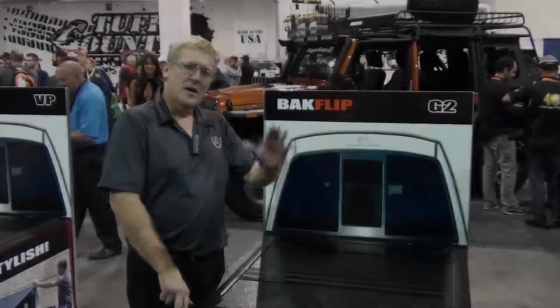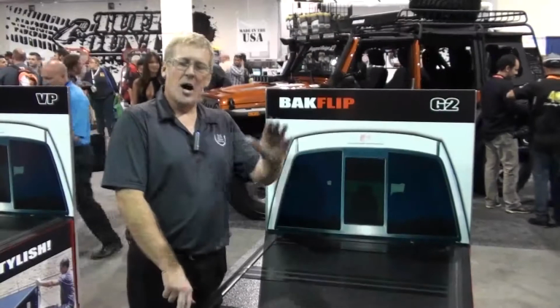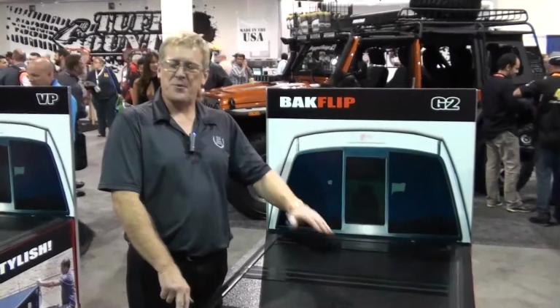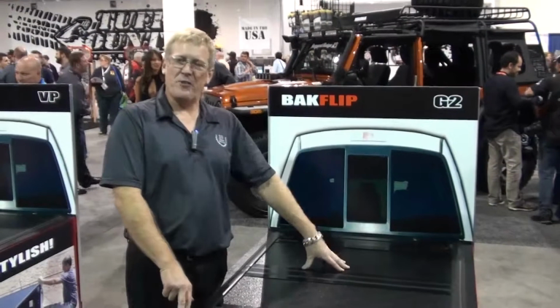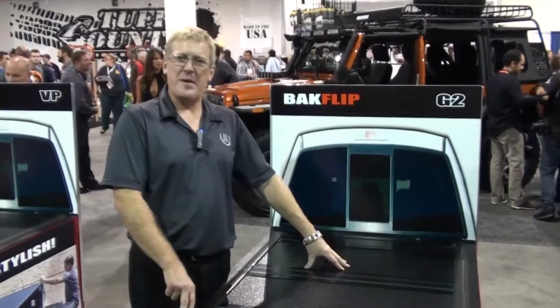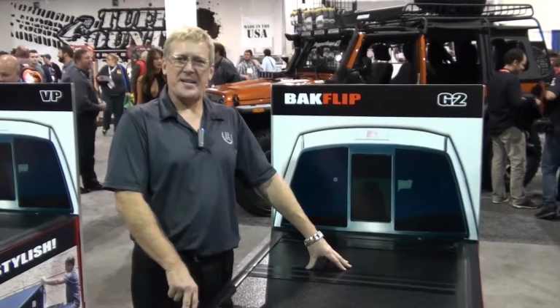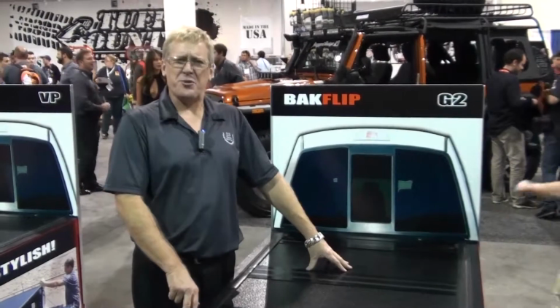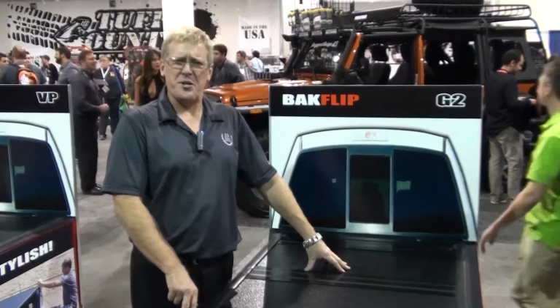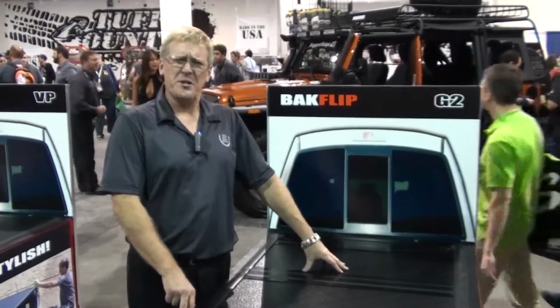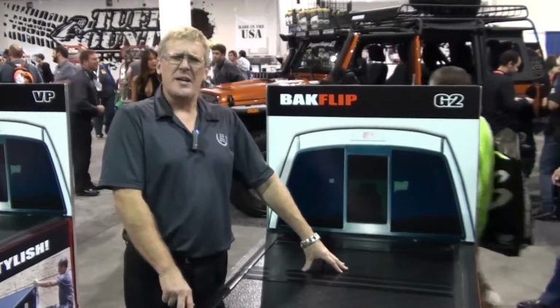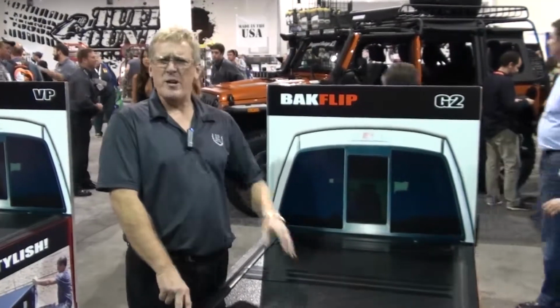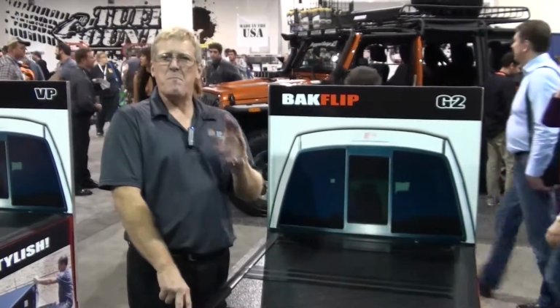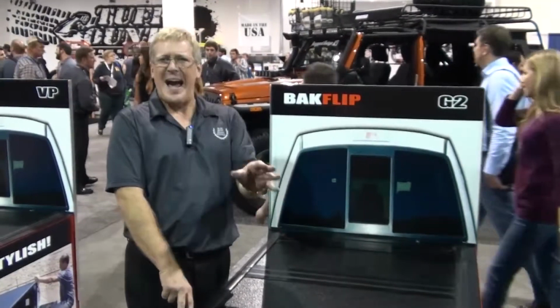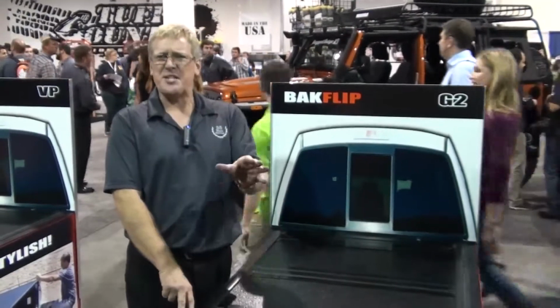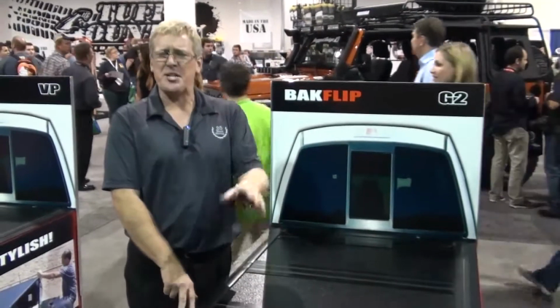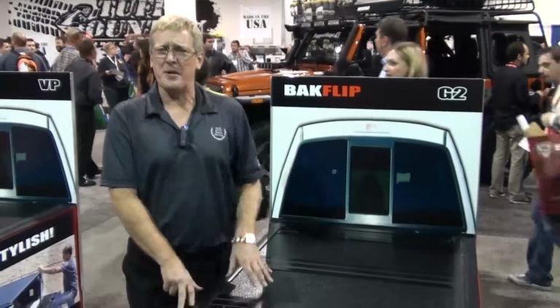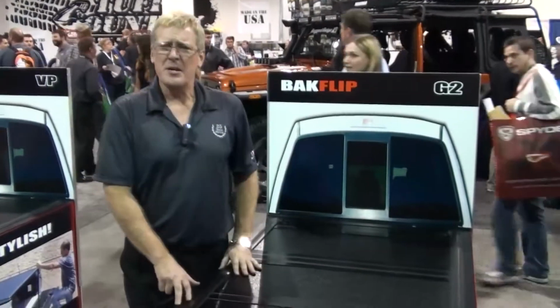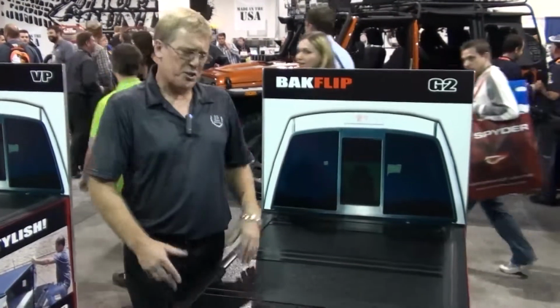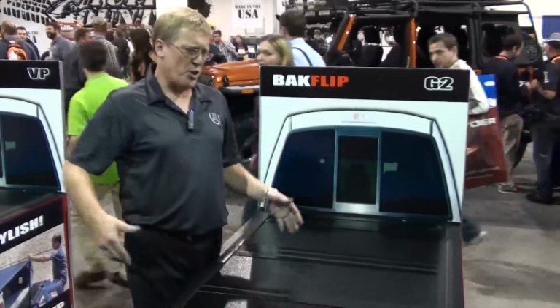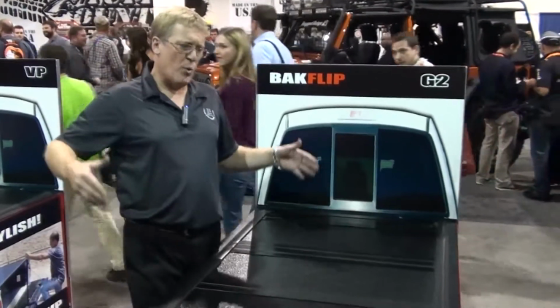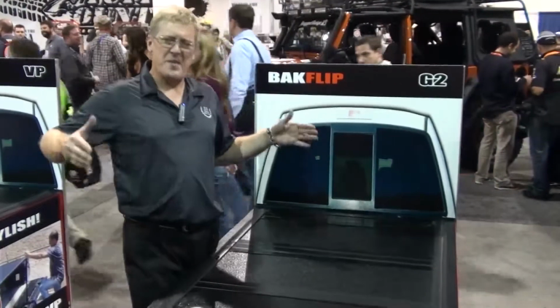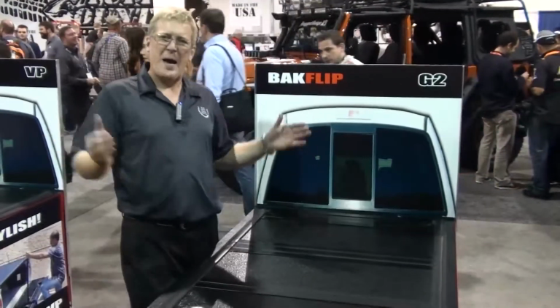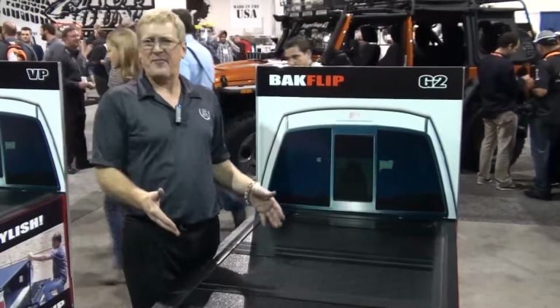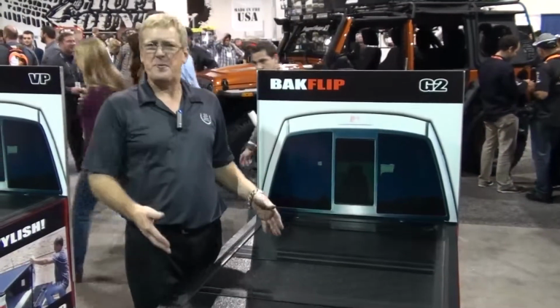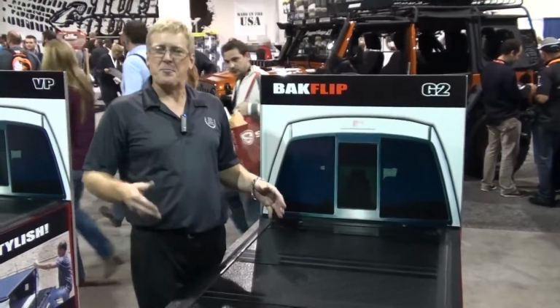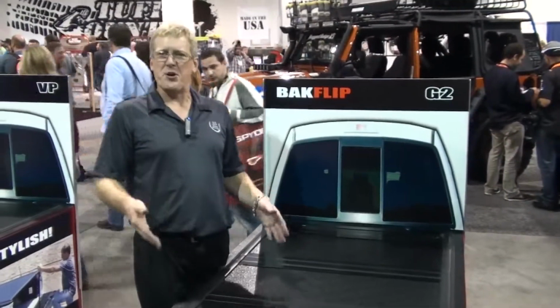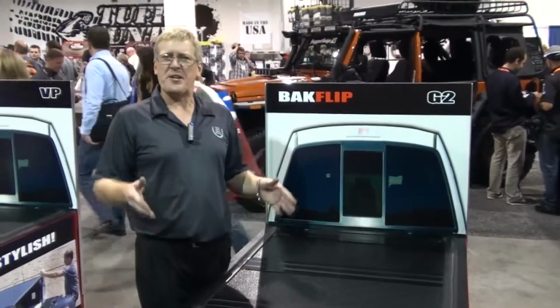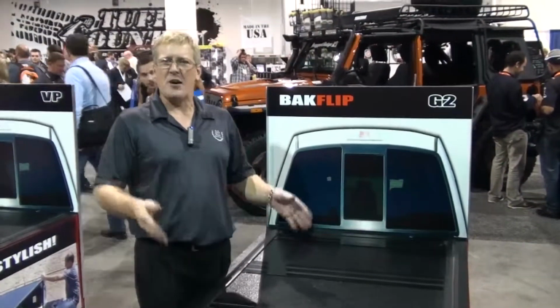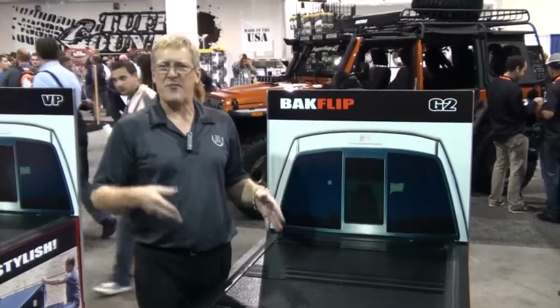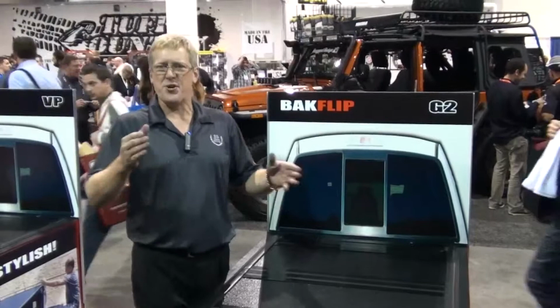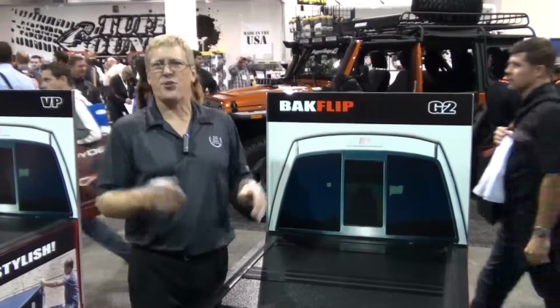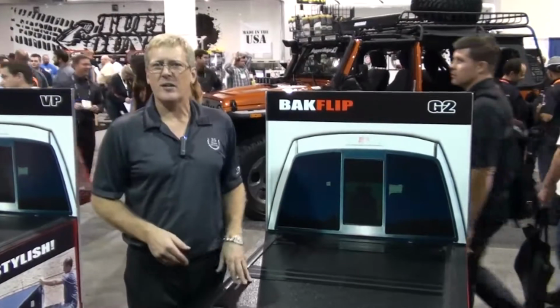Hi, I'm Charlie from Back Industries, and we are back at SEMA to show you why the Backflip is the perfect cover for your truck.